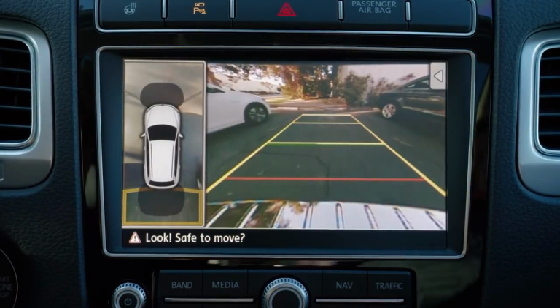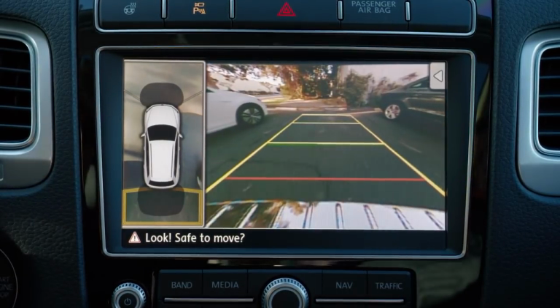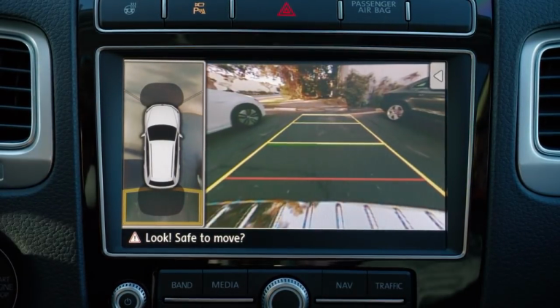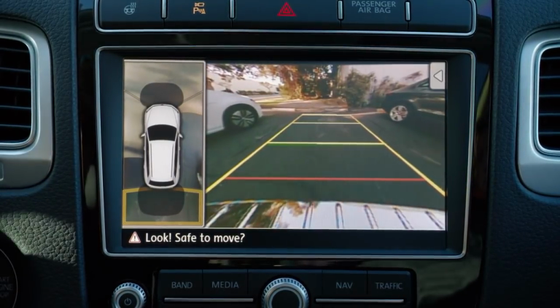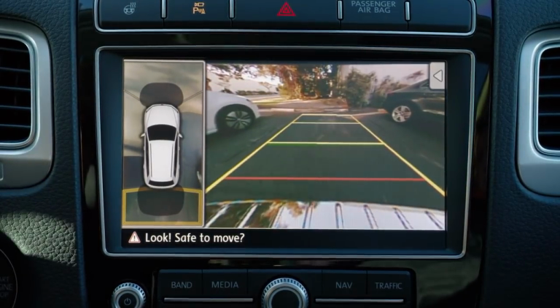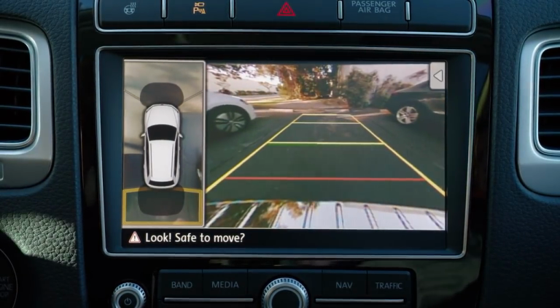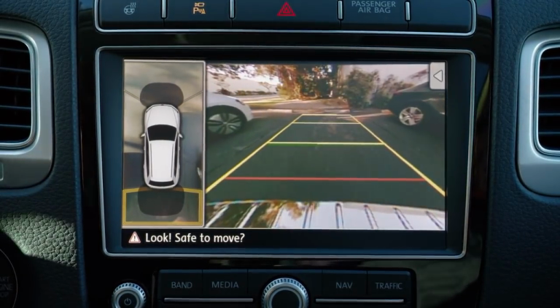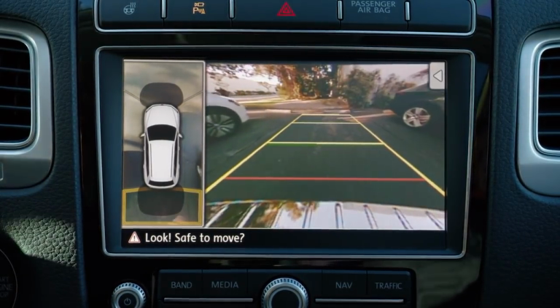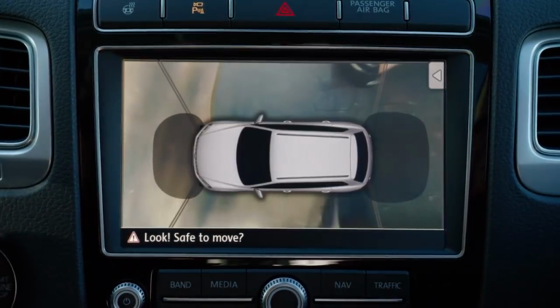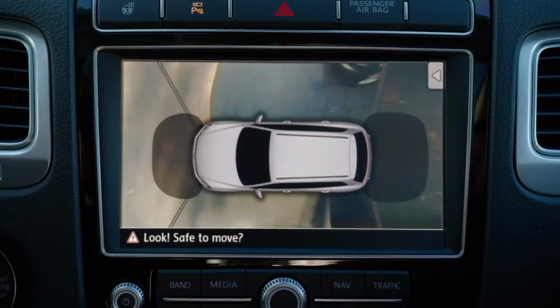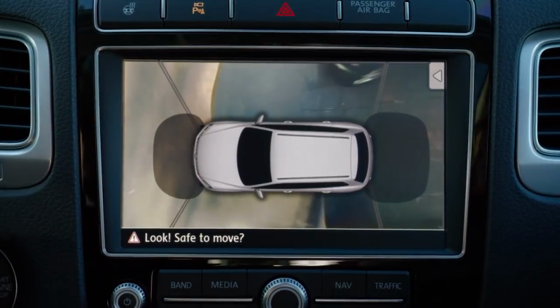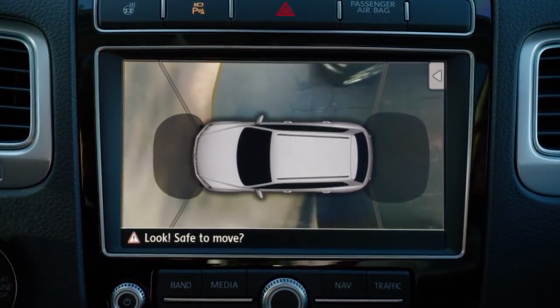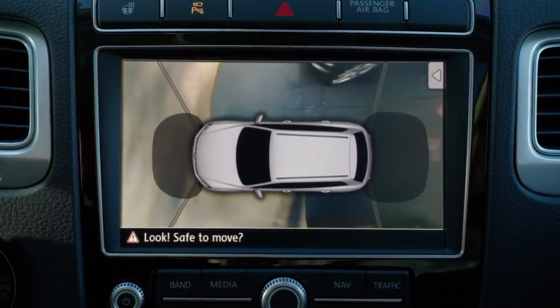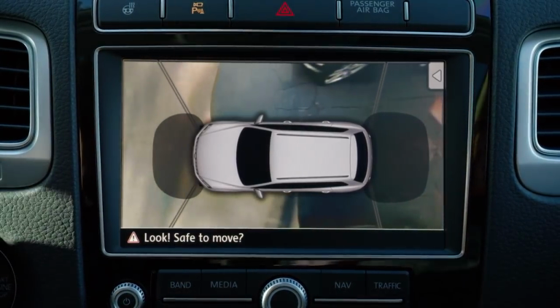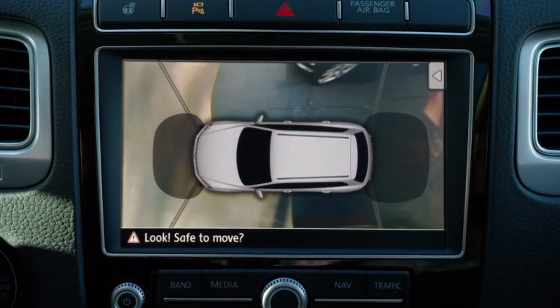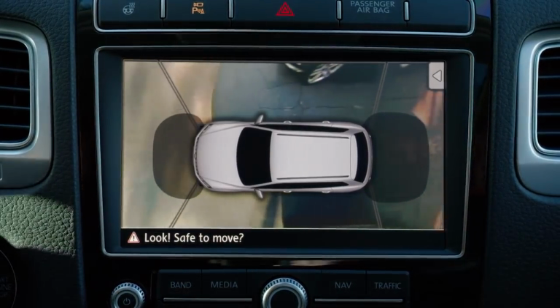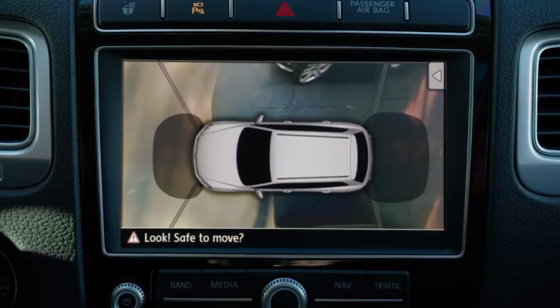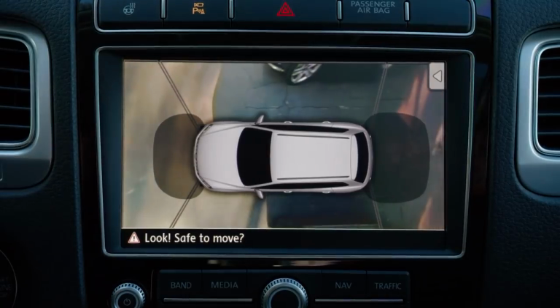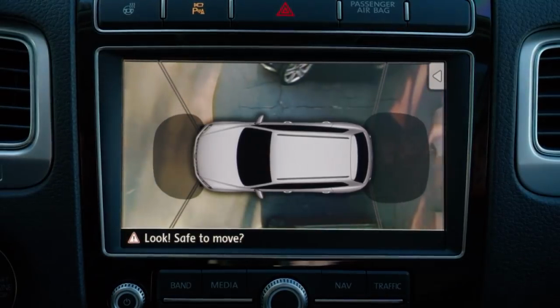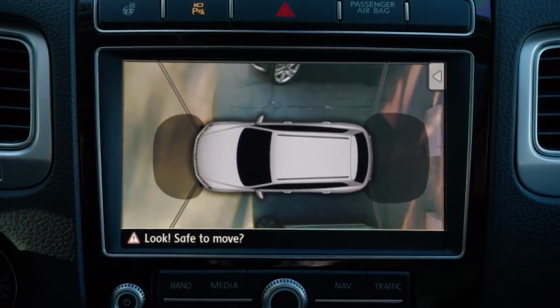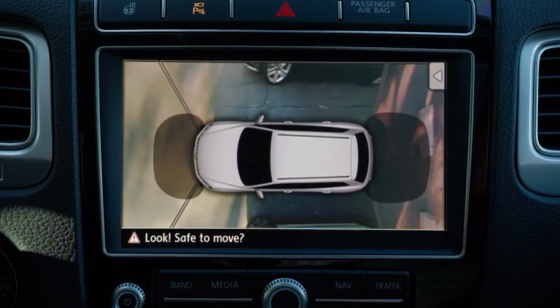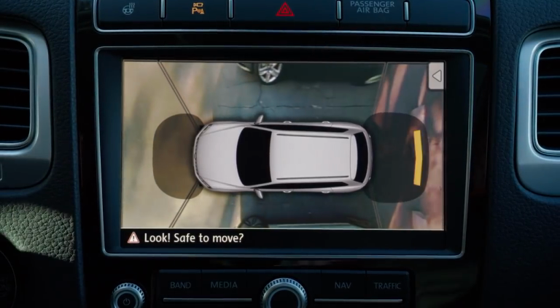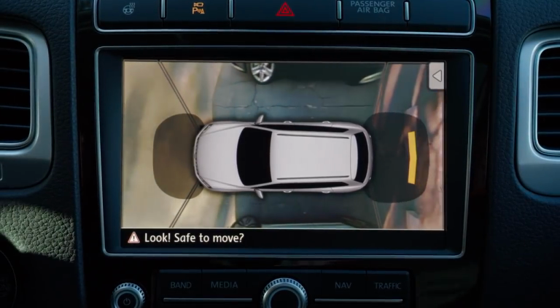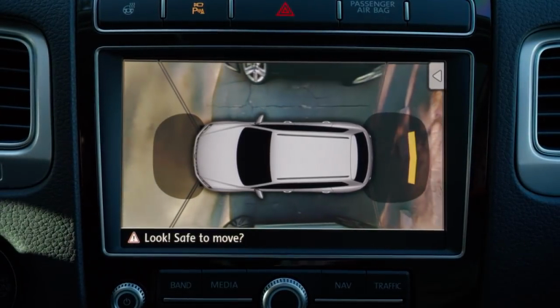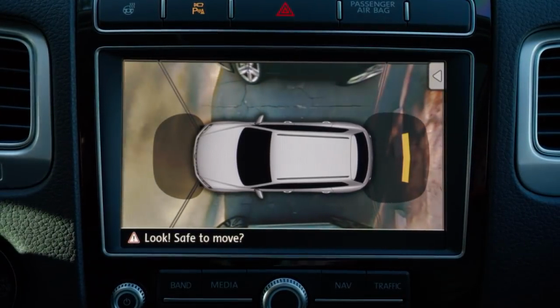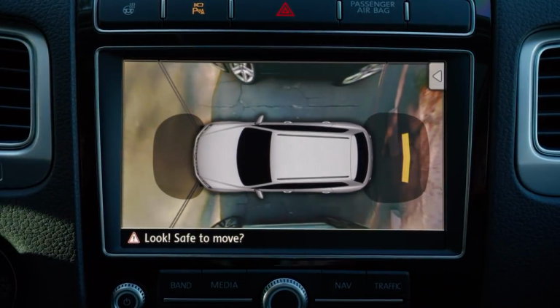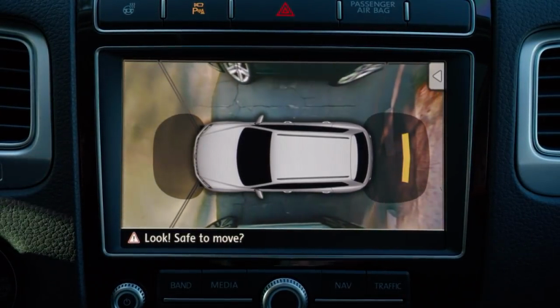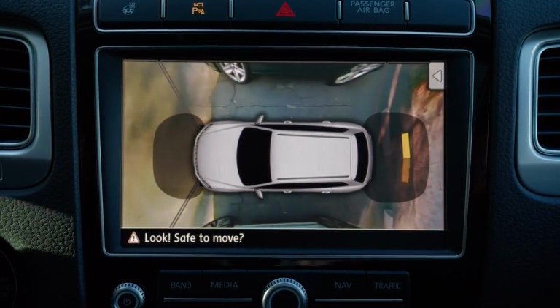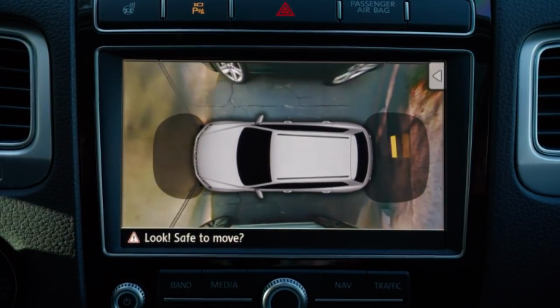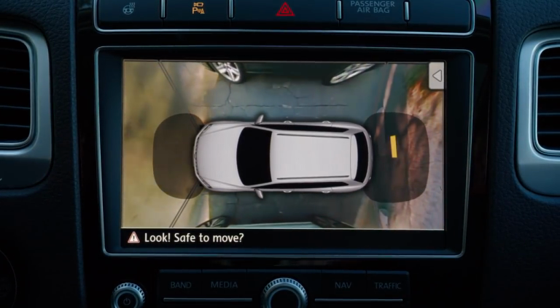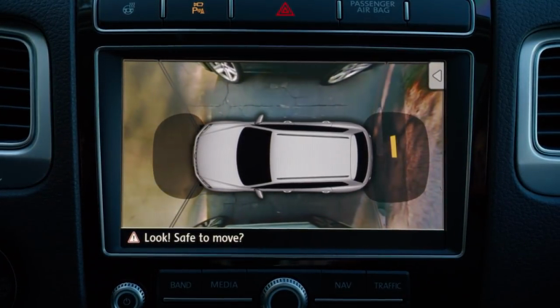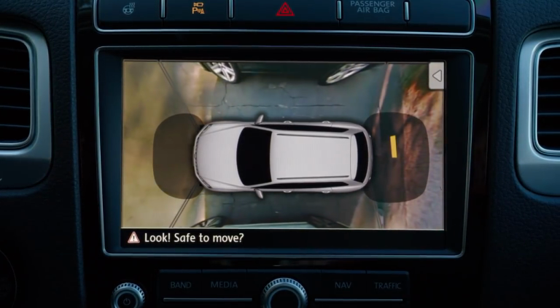Volkswagen Overhead View Camera — one of many available driver assistance features that helps make sure your drive is an easier one.